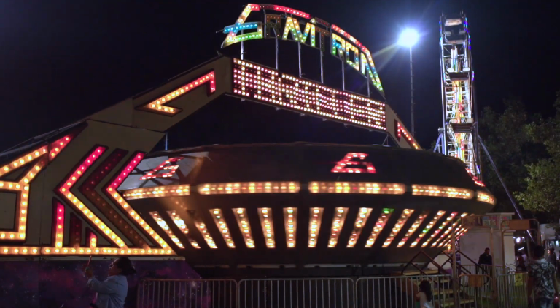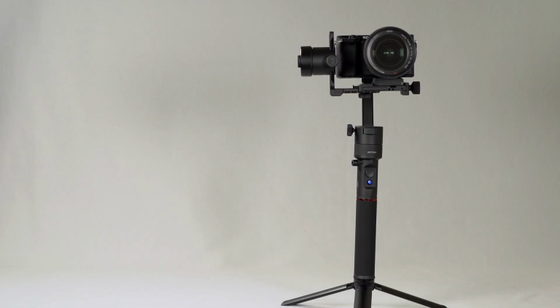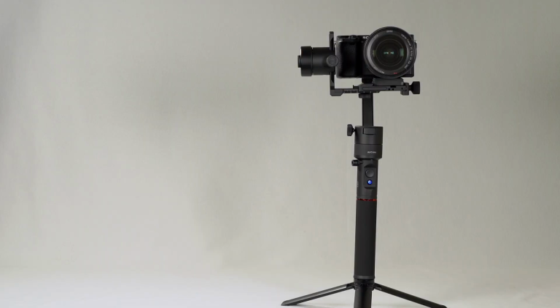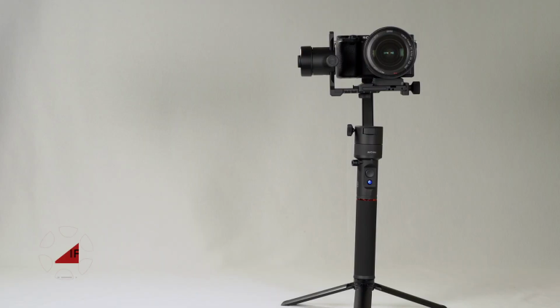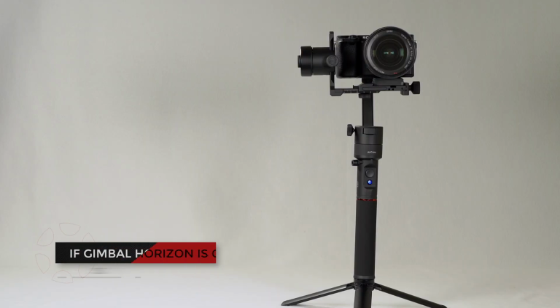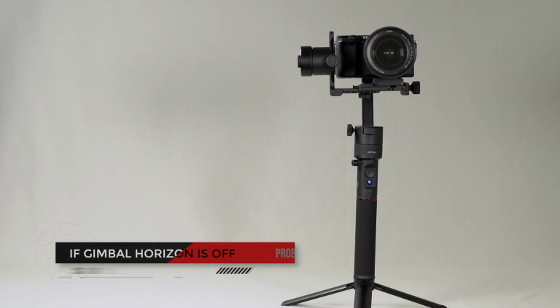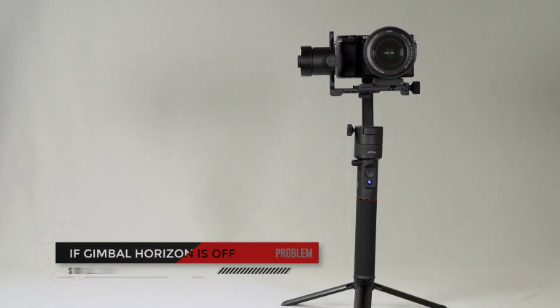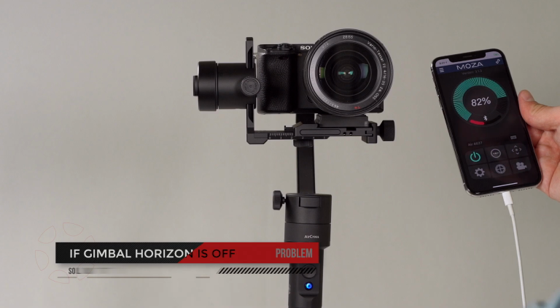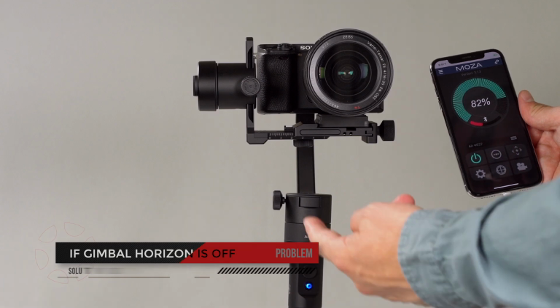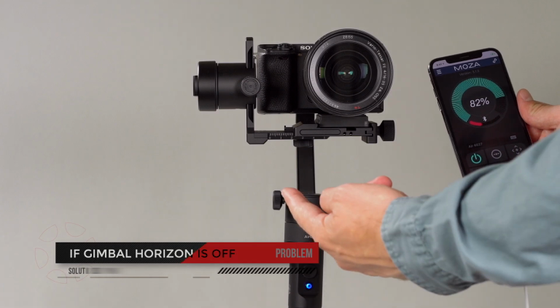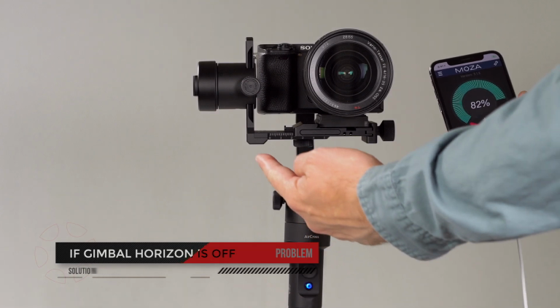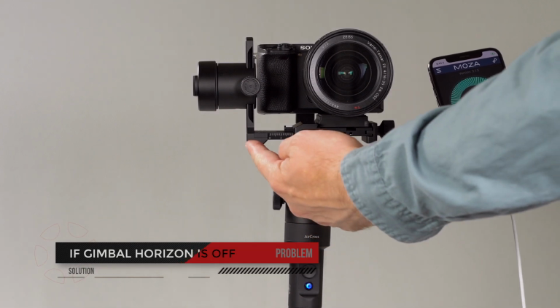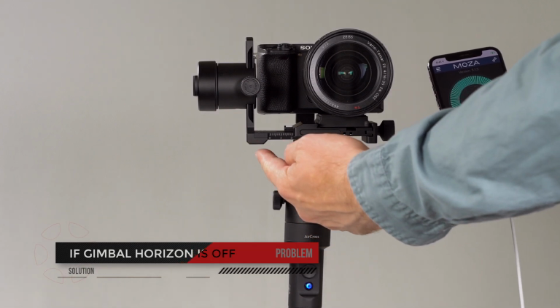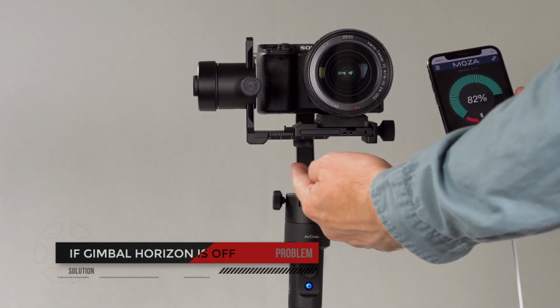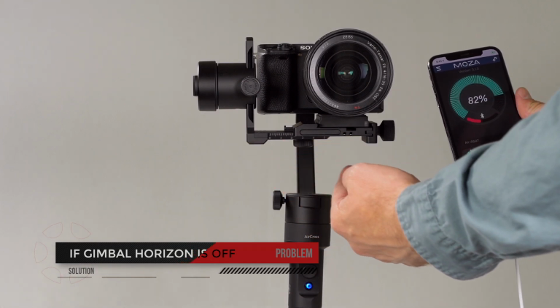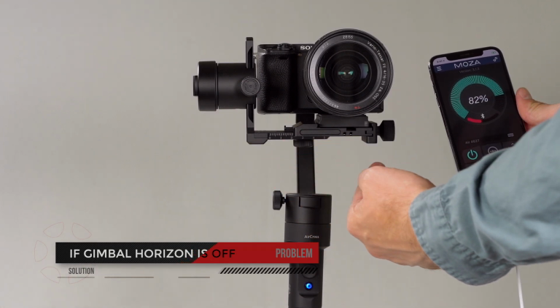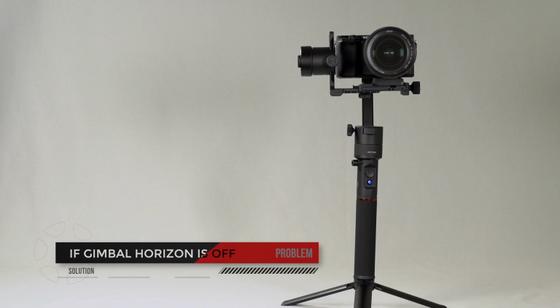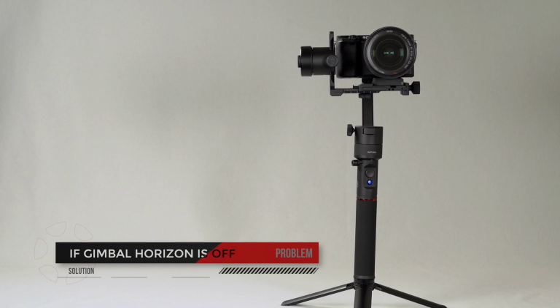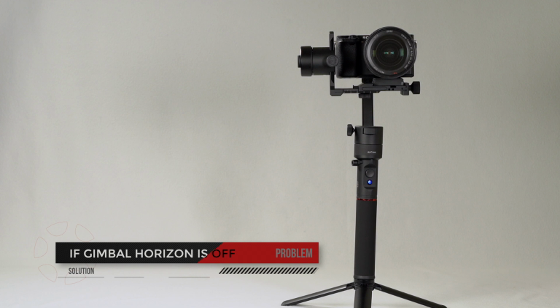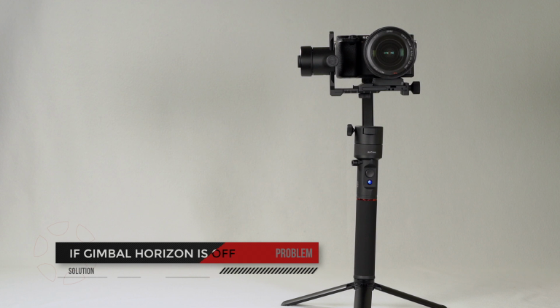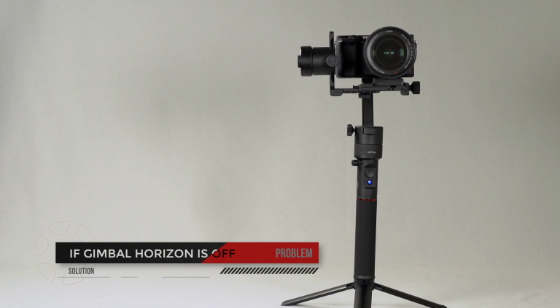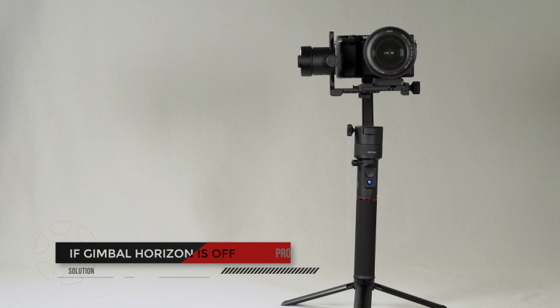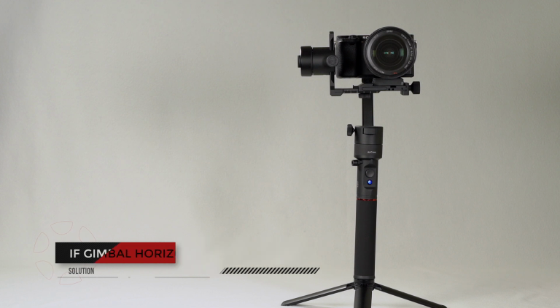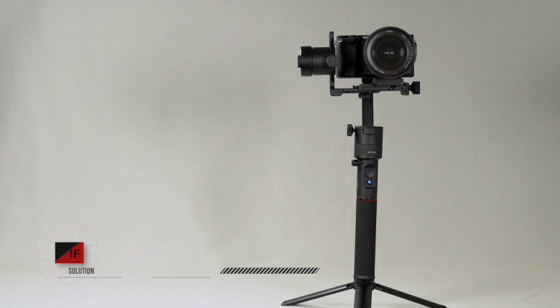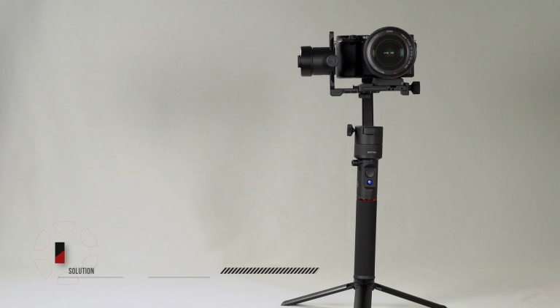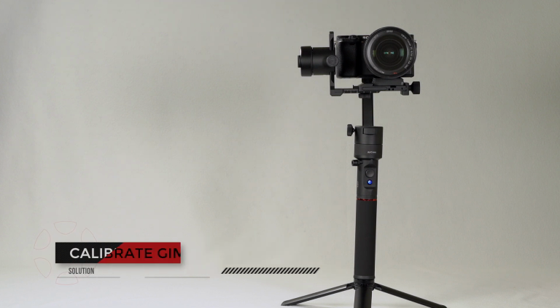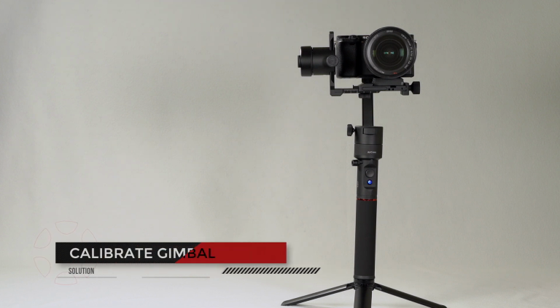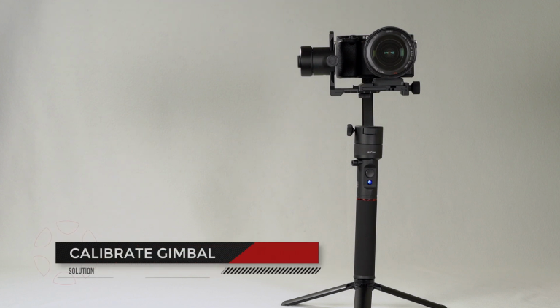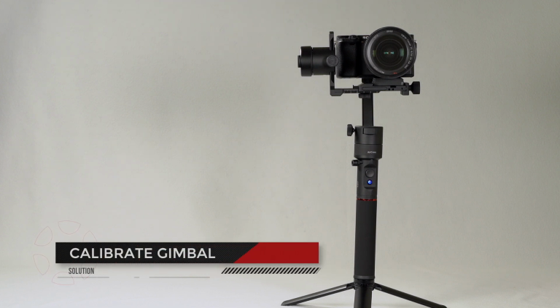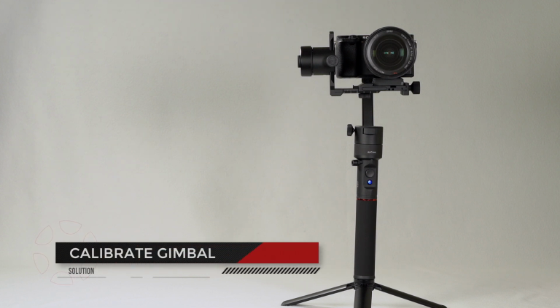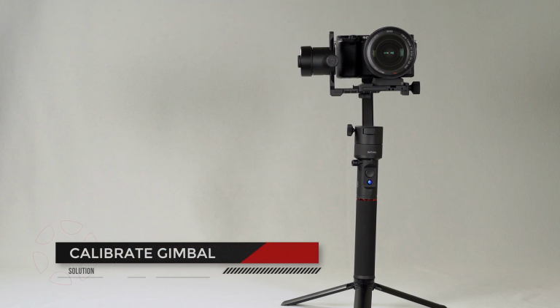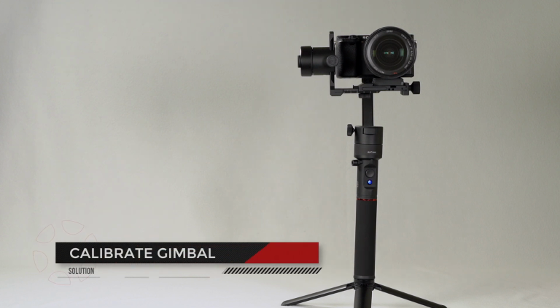If your gimbal is not holding the horizon correctly or drifting when in lock mode, then you will need to calibrate your gimbal.